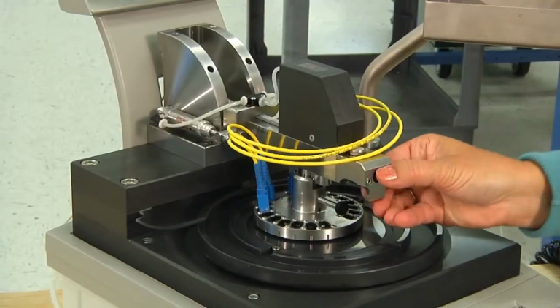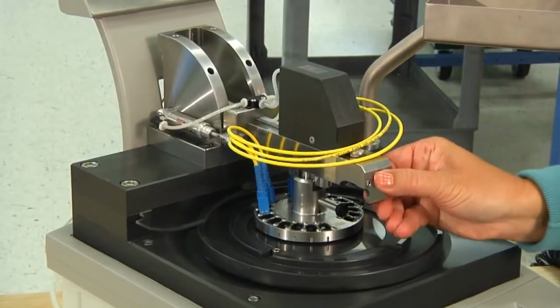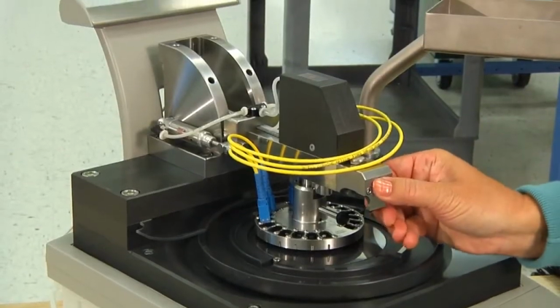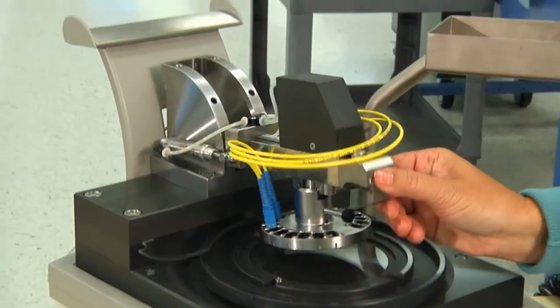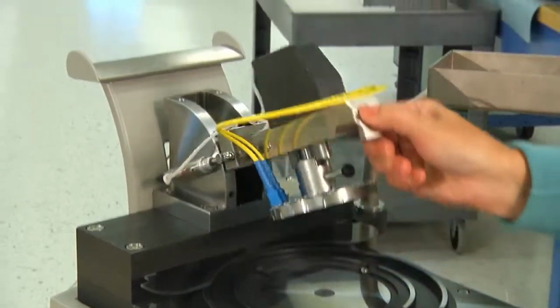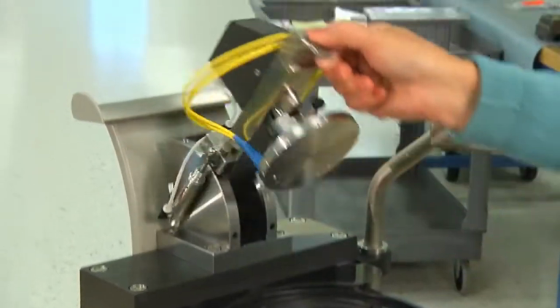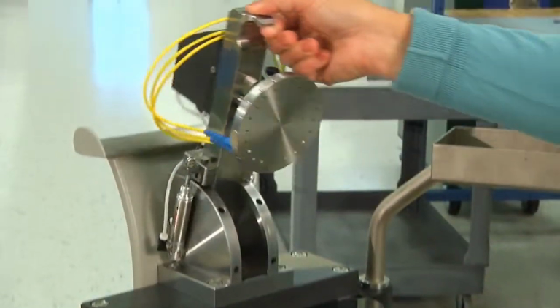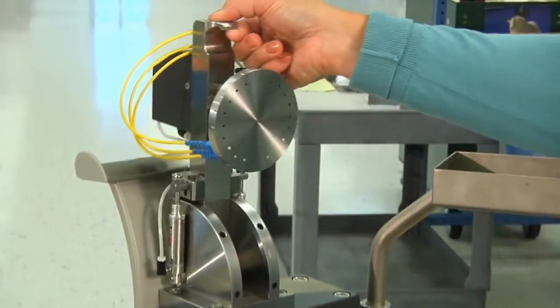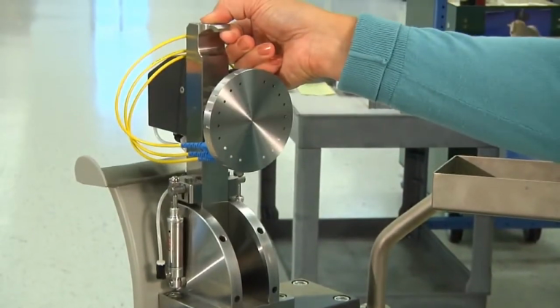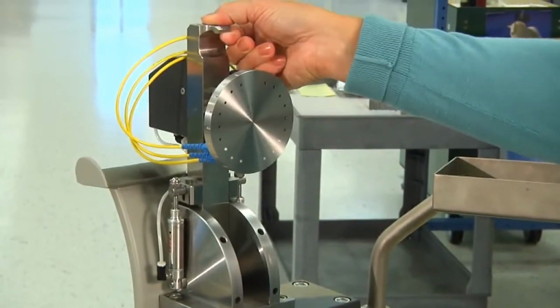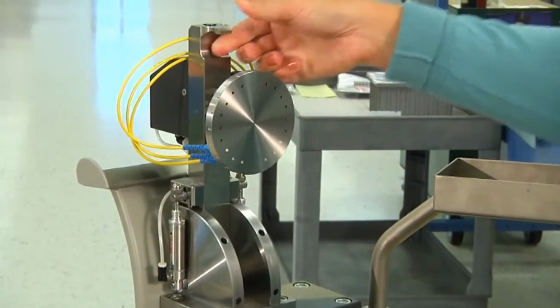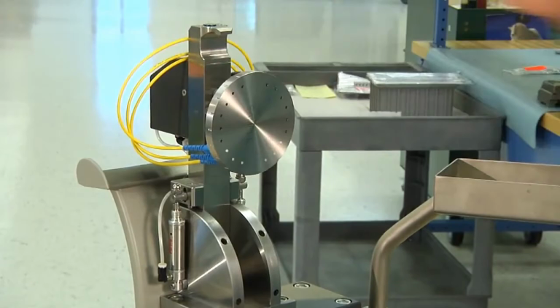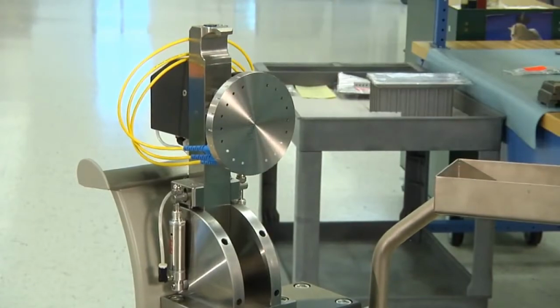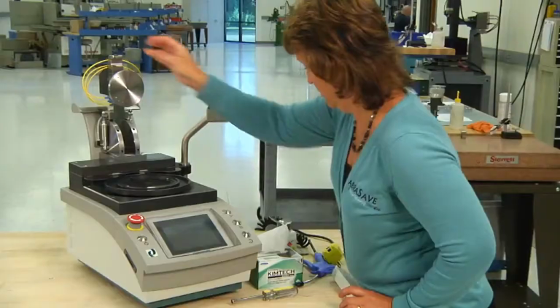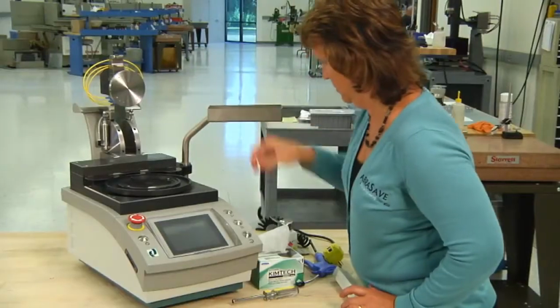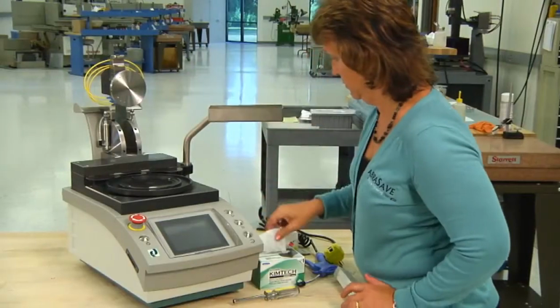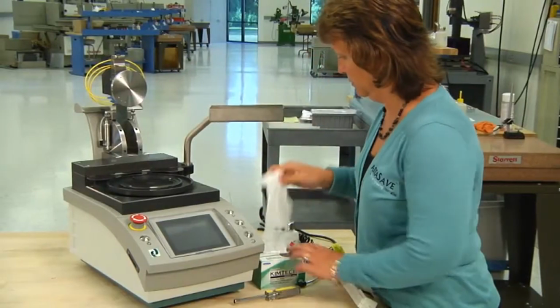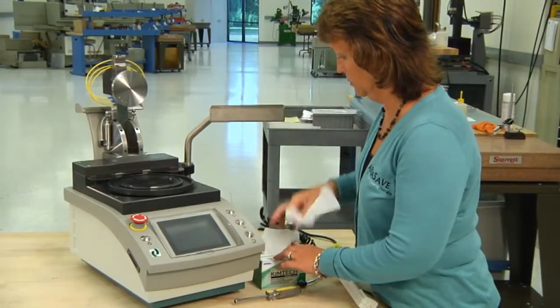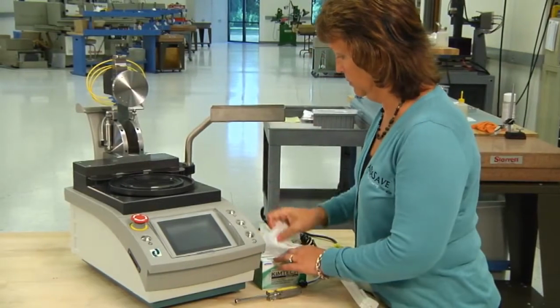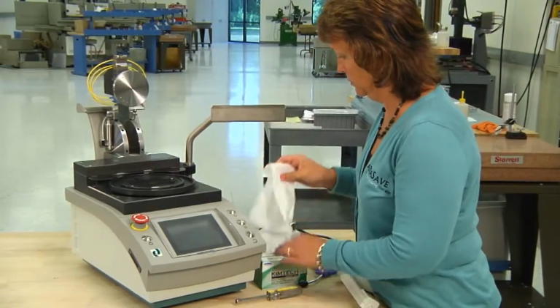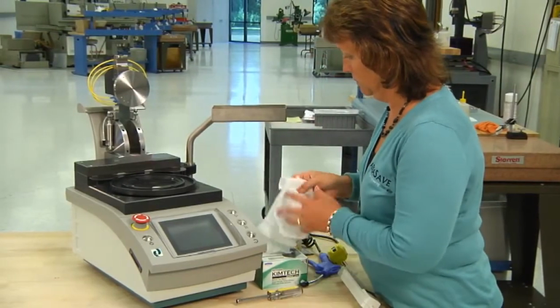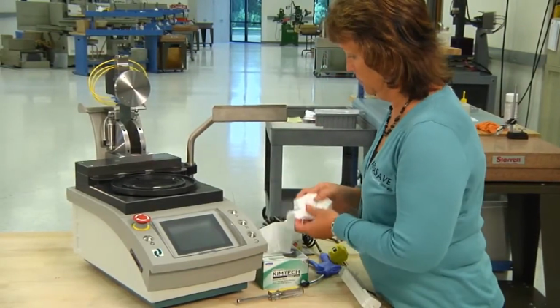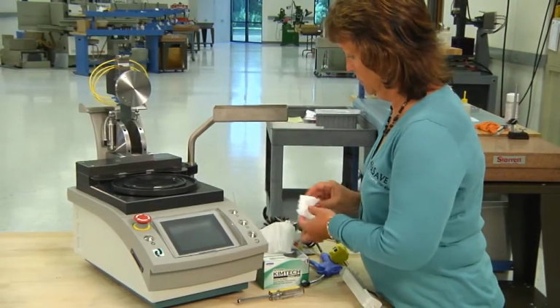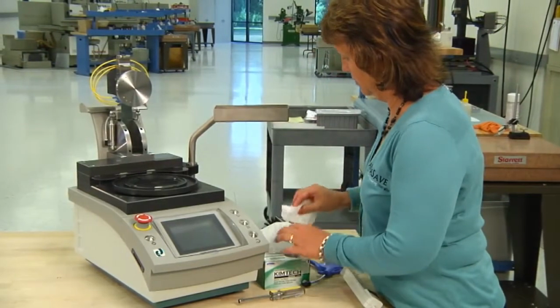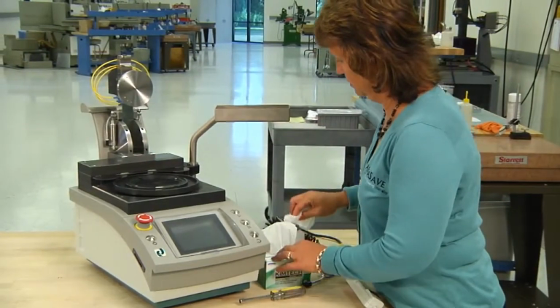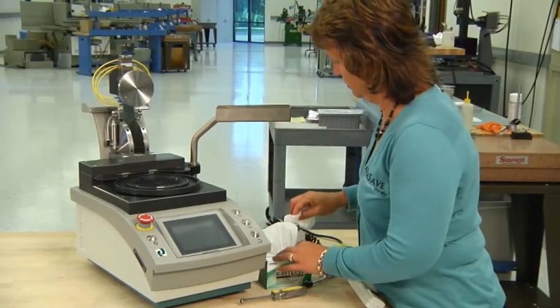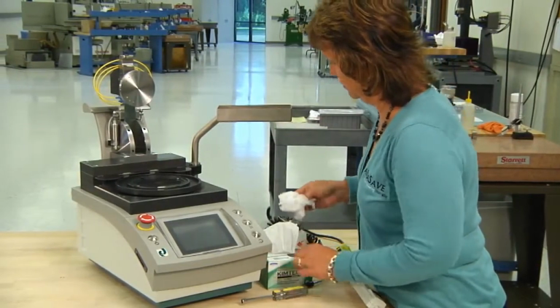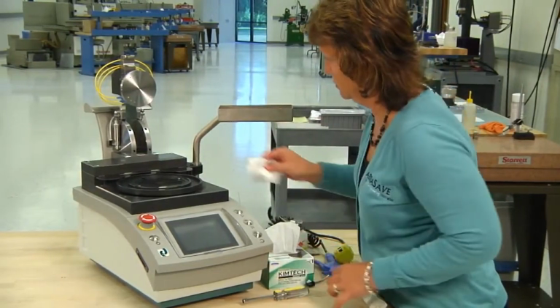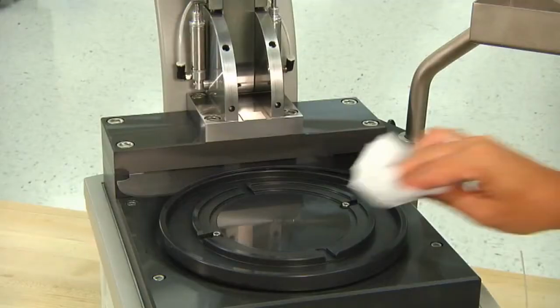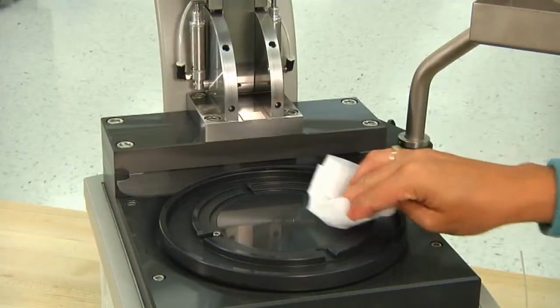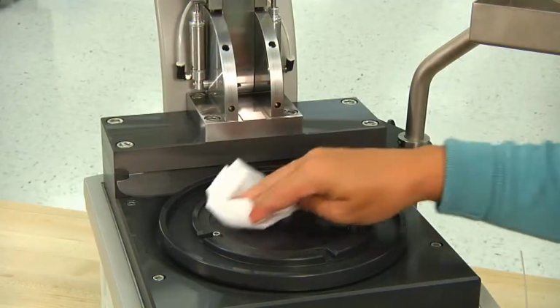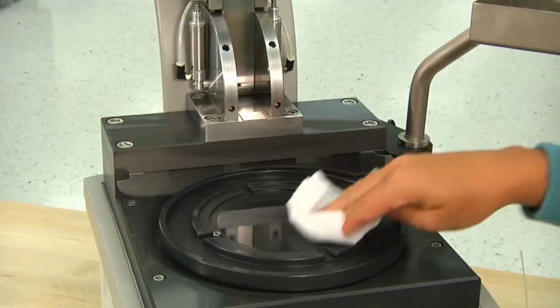To move the overarm up and down, push the button on the front. This releases the lock pins, allowing you to raise or lower the overarm.